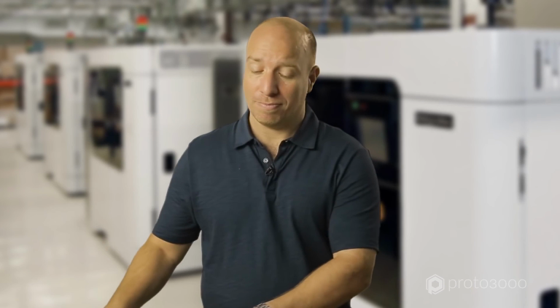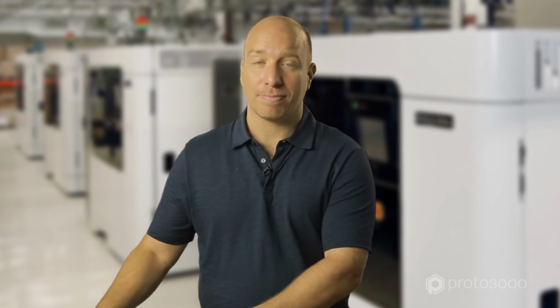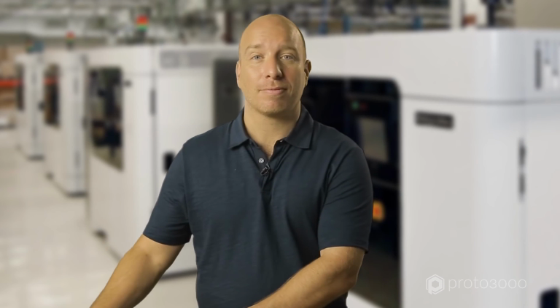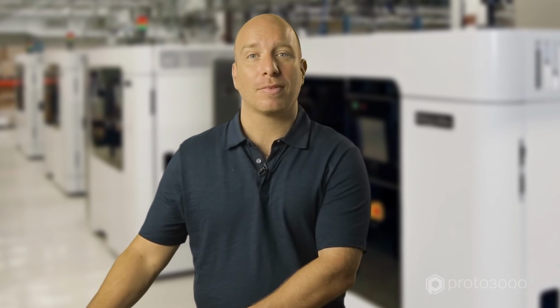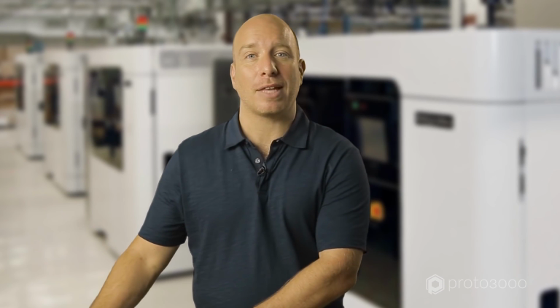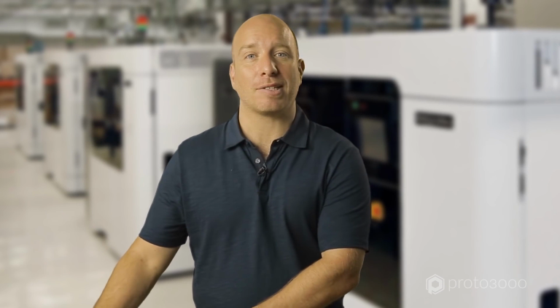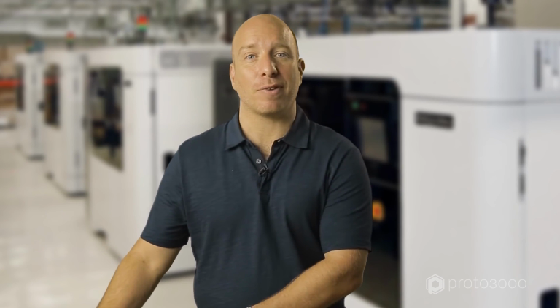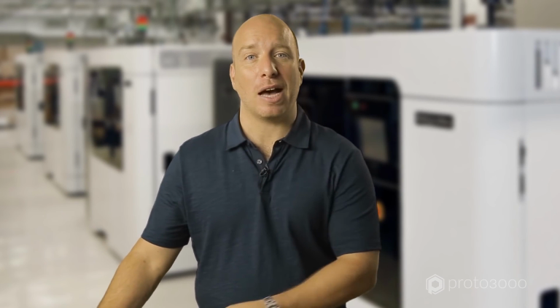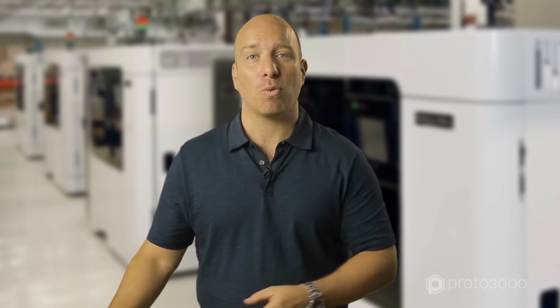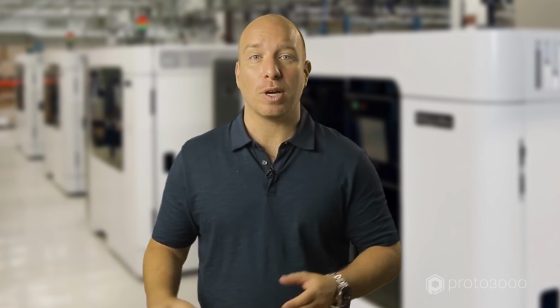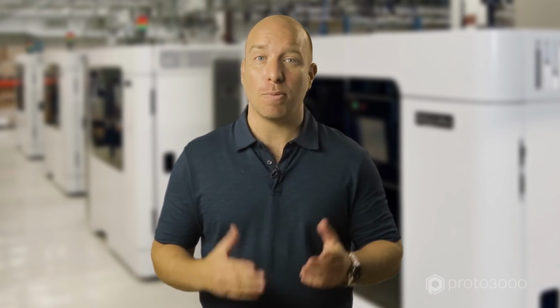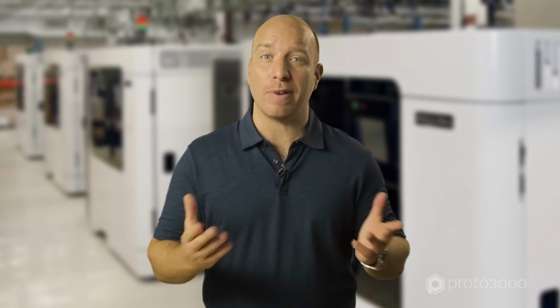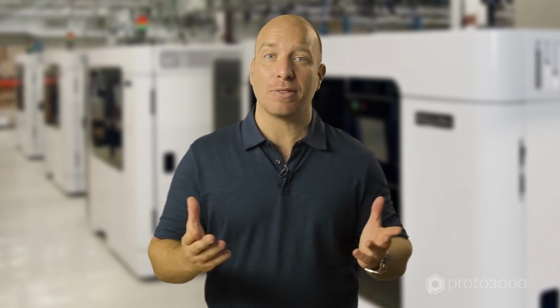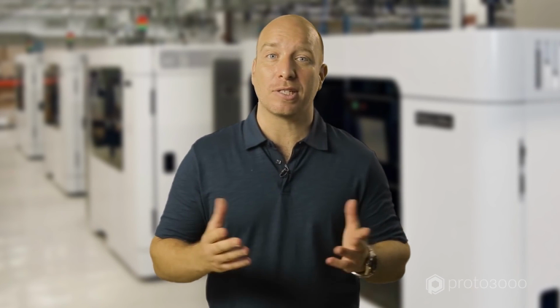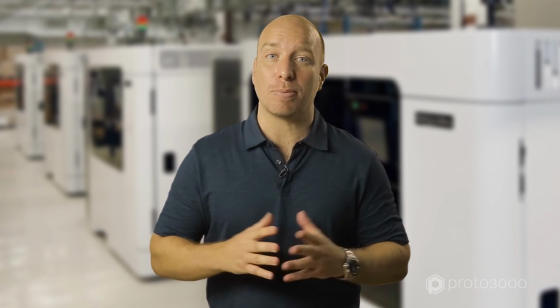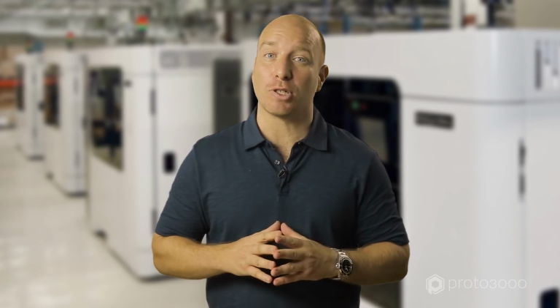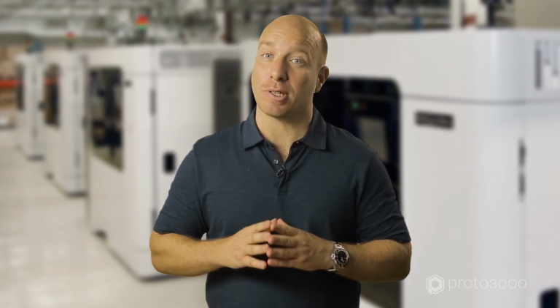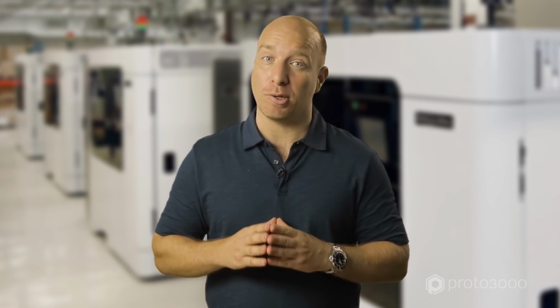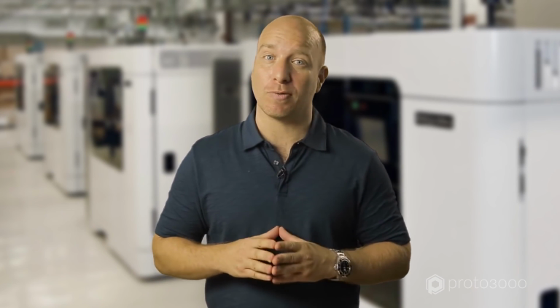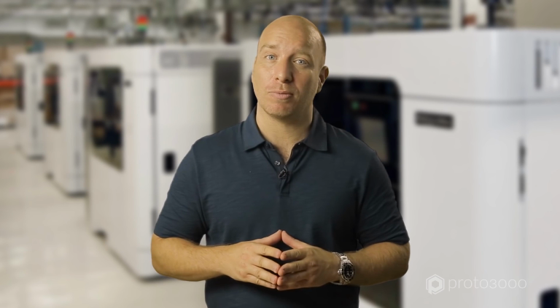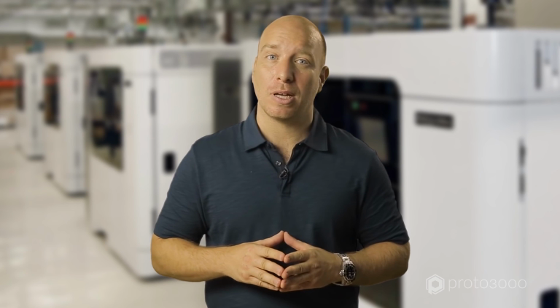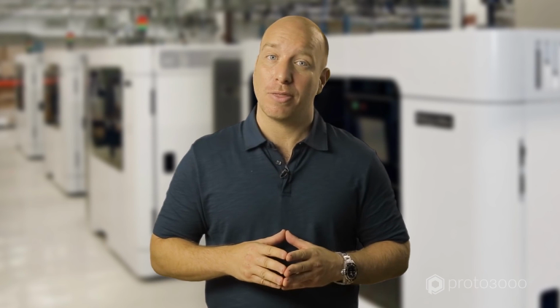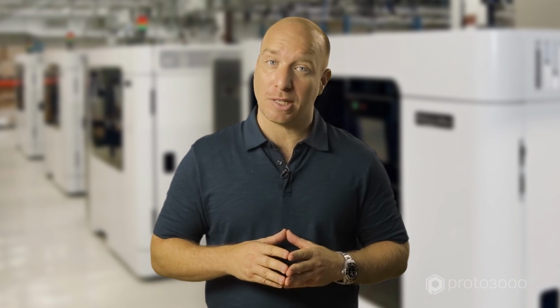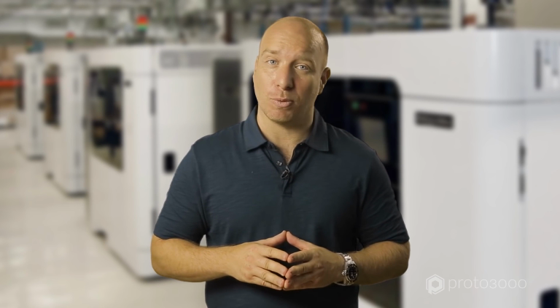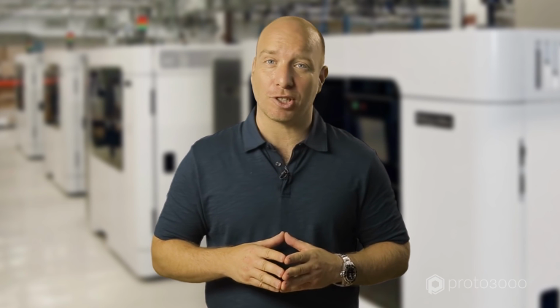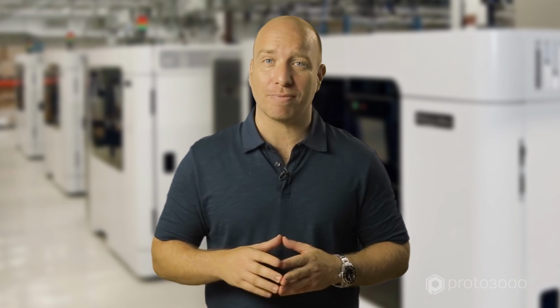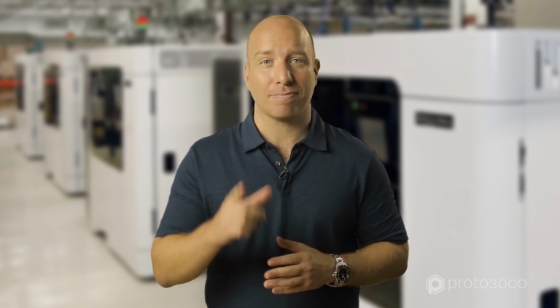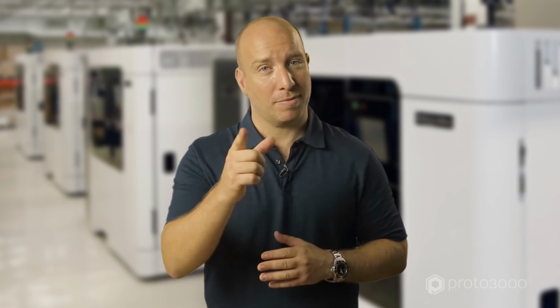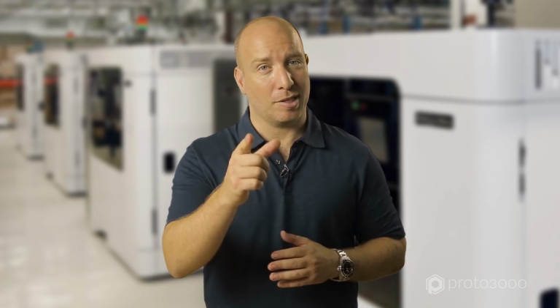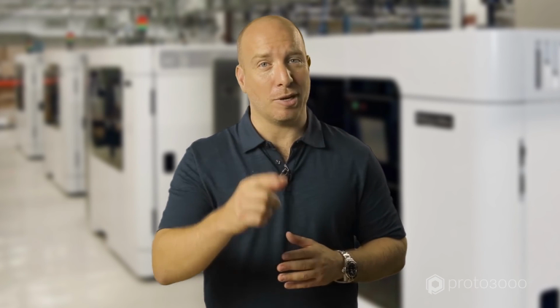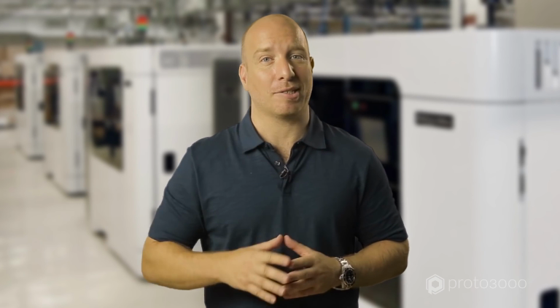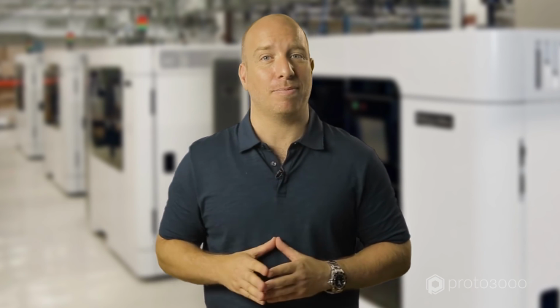Well, that's it for now. We hope you found these tips and tricks useful. Thanks for watching. See you next time.